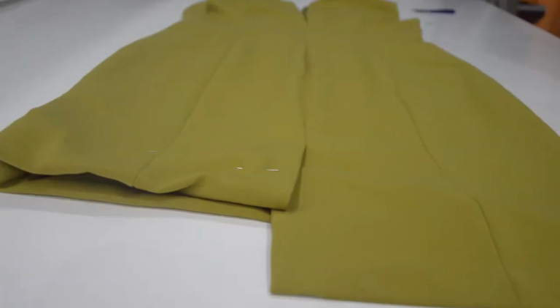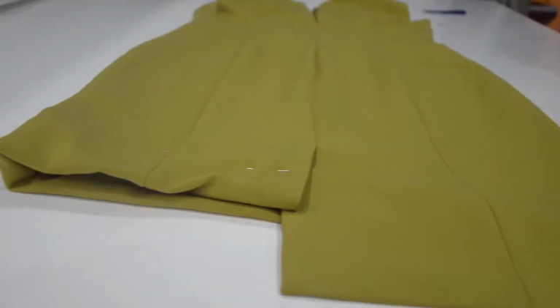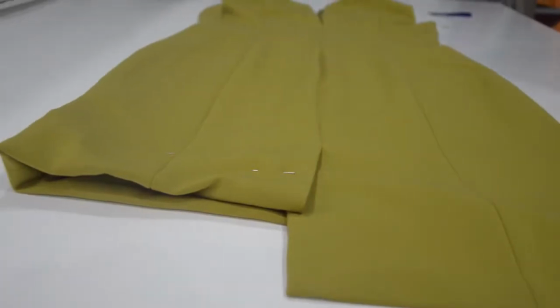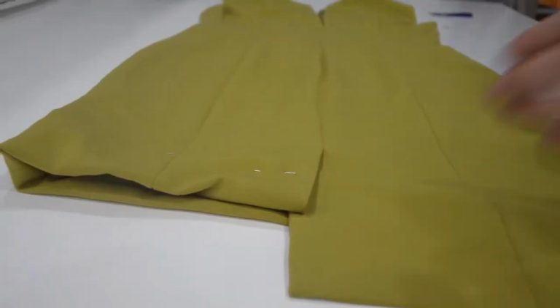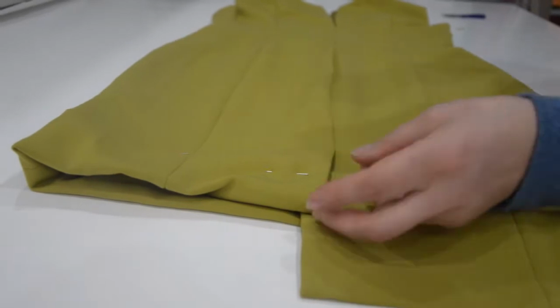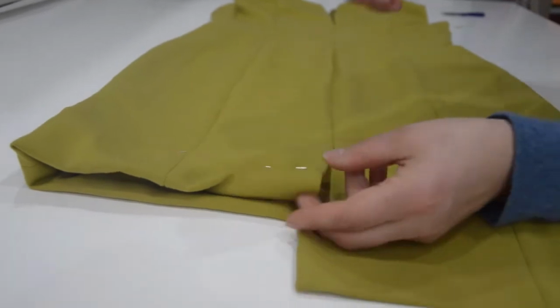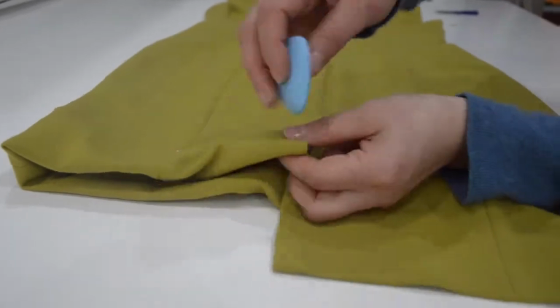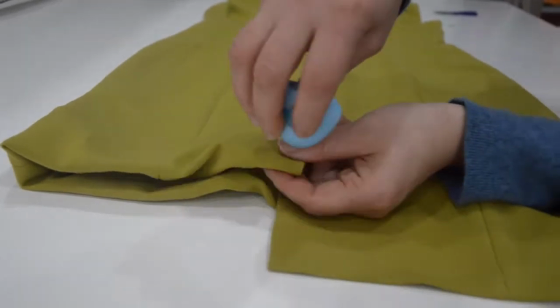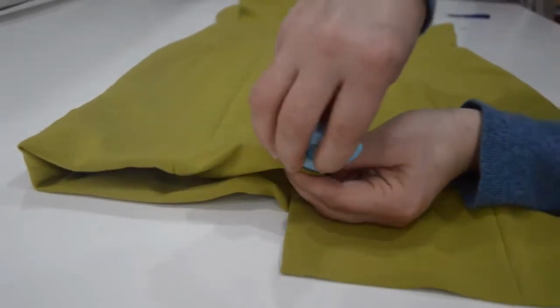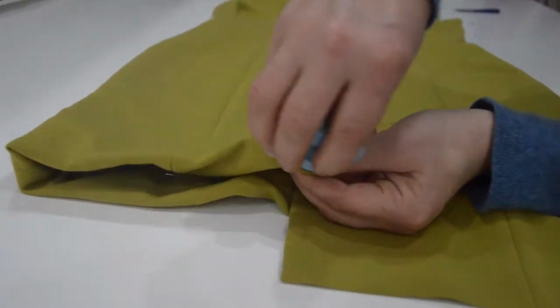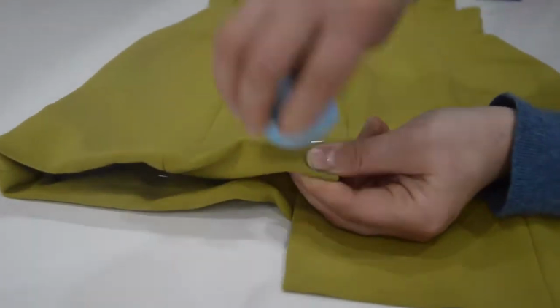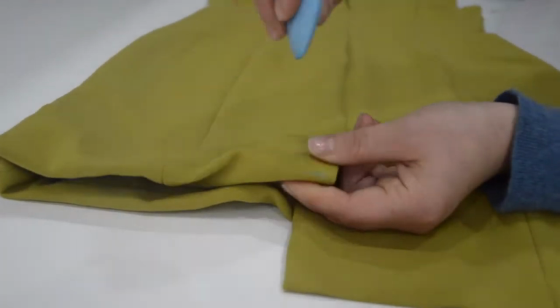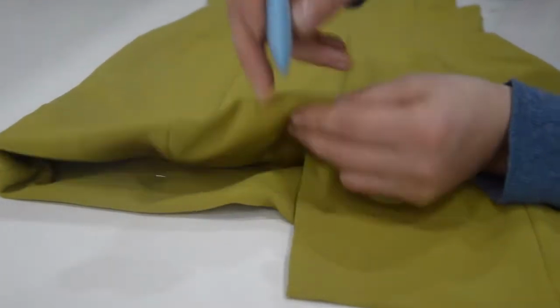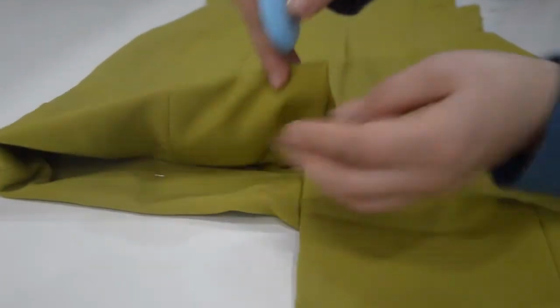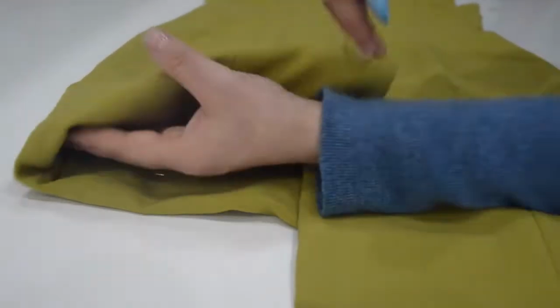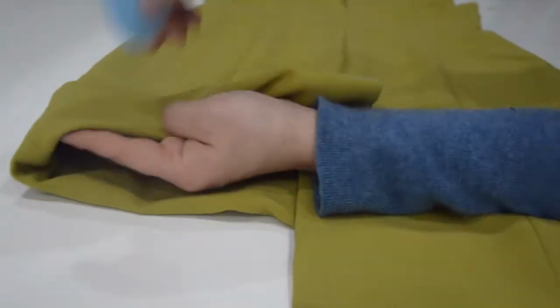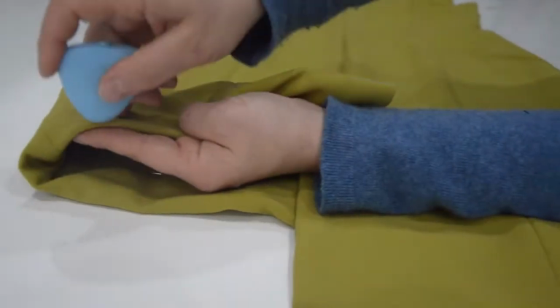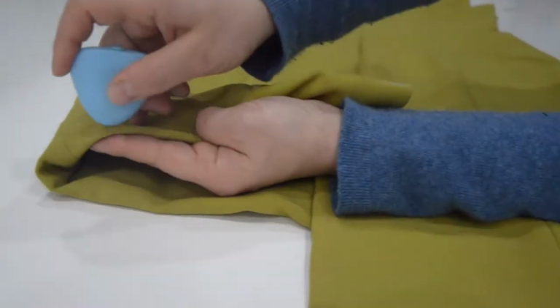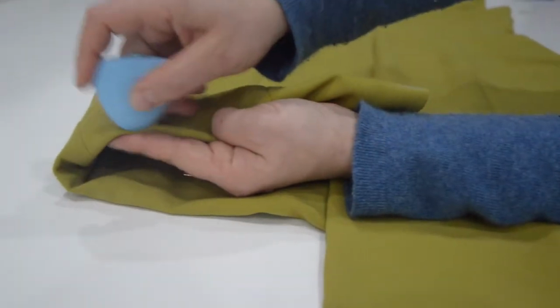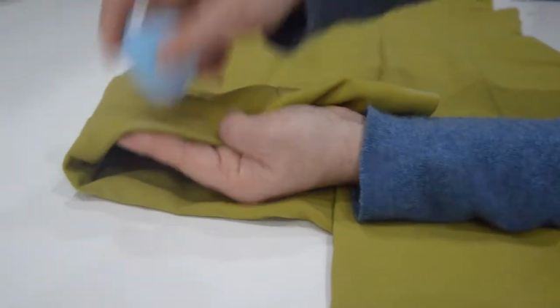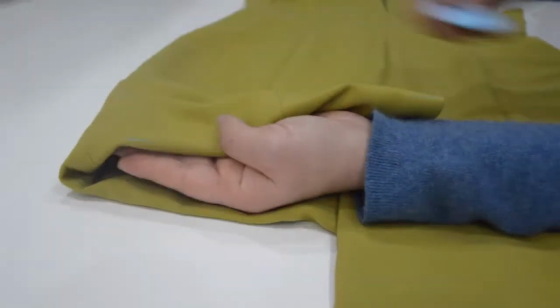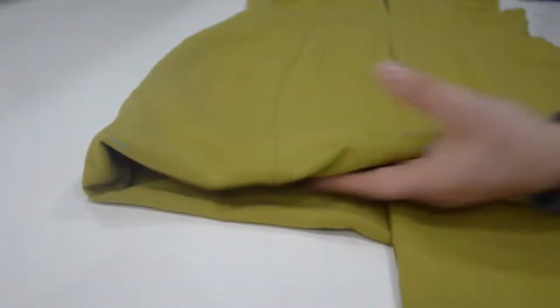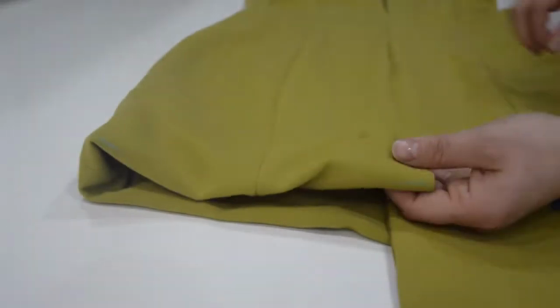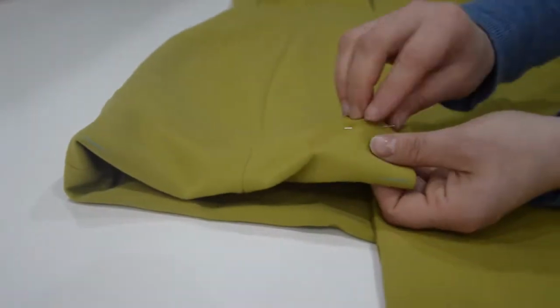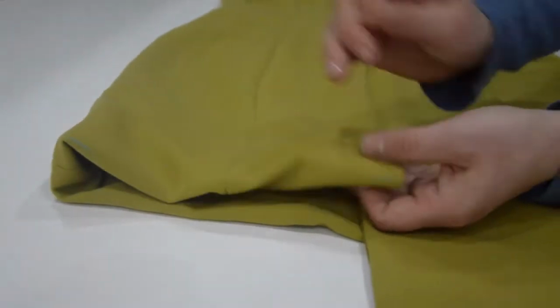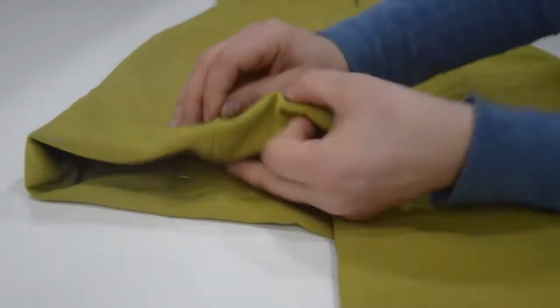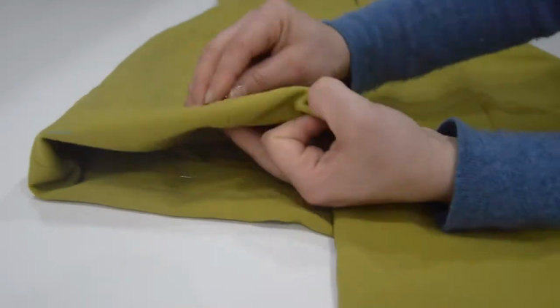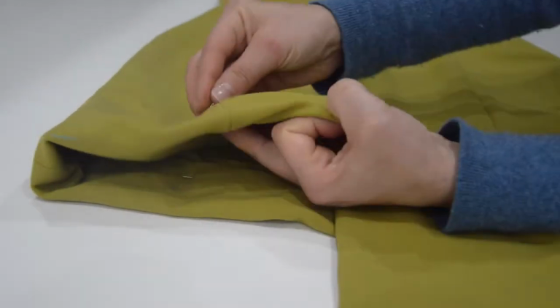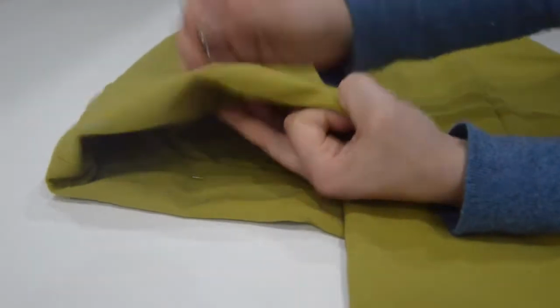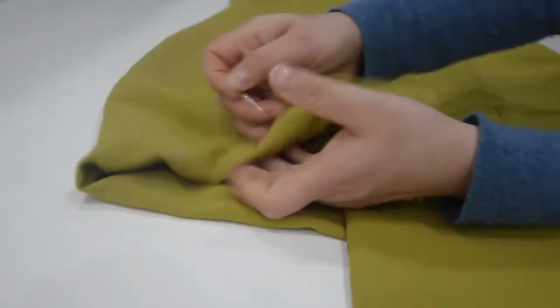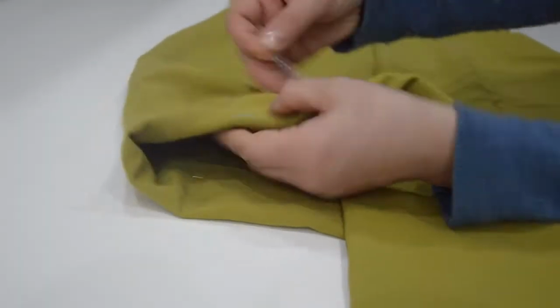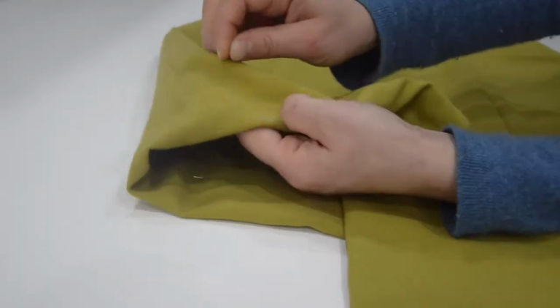In this video I will demonstrate how to shorten the classic hem of a dress.